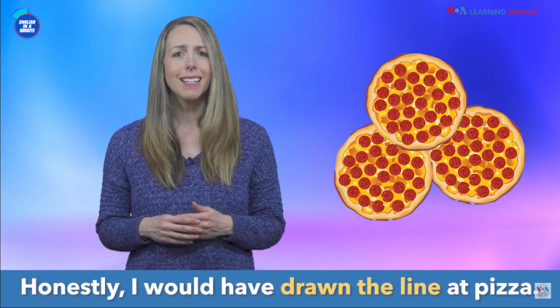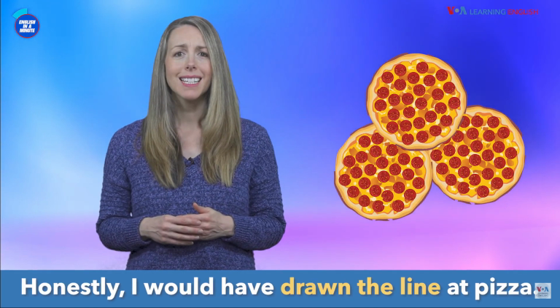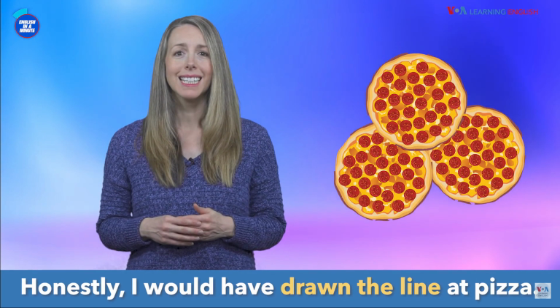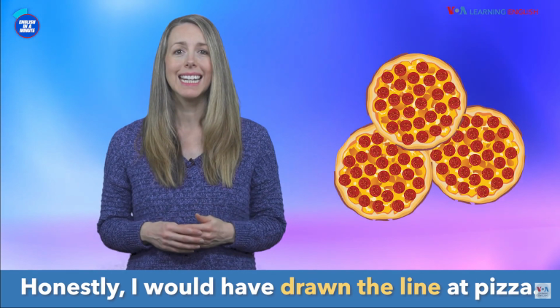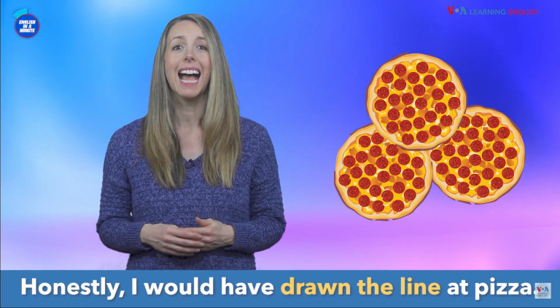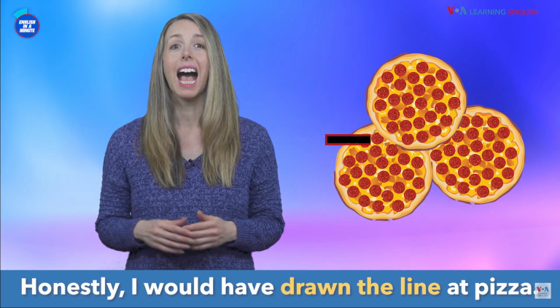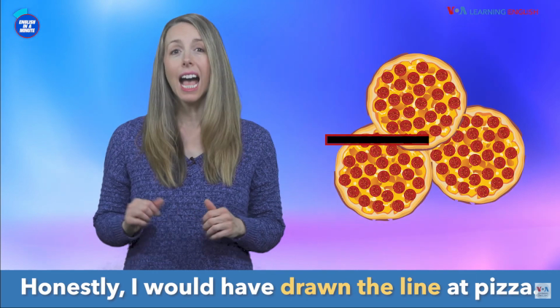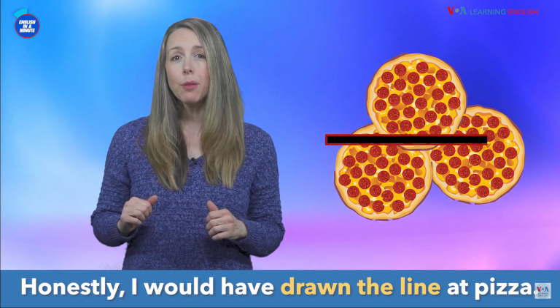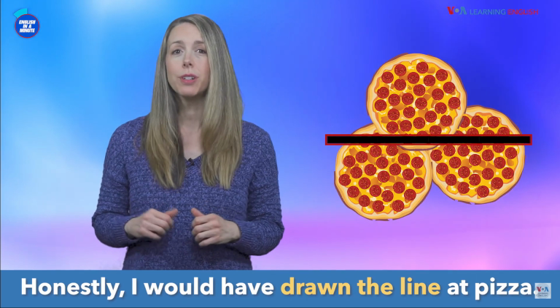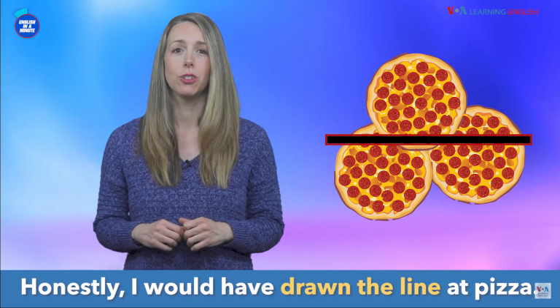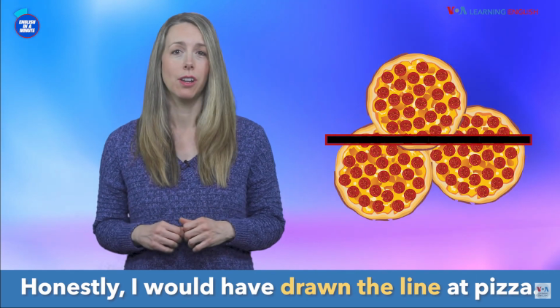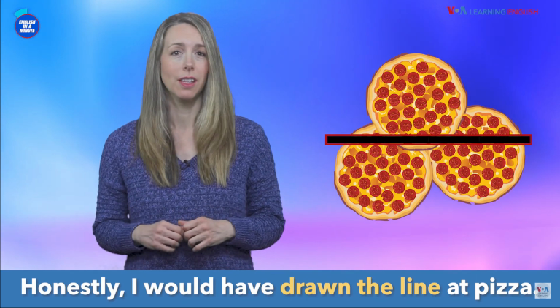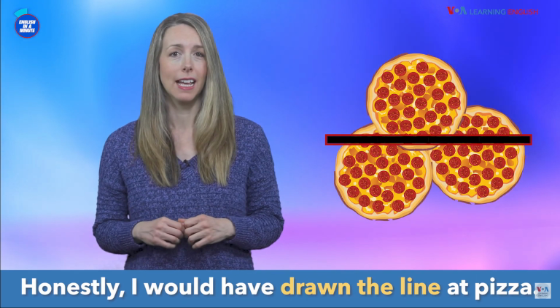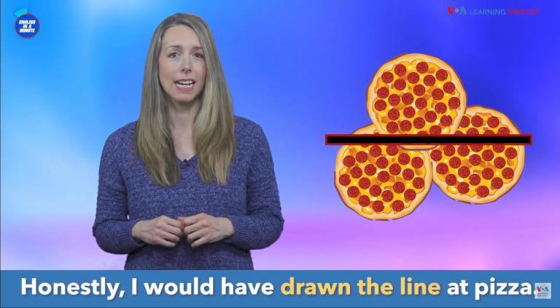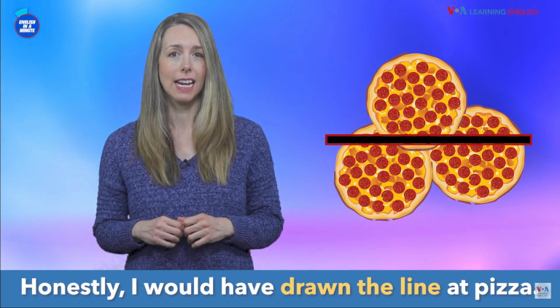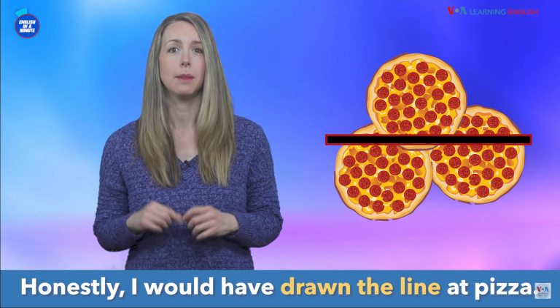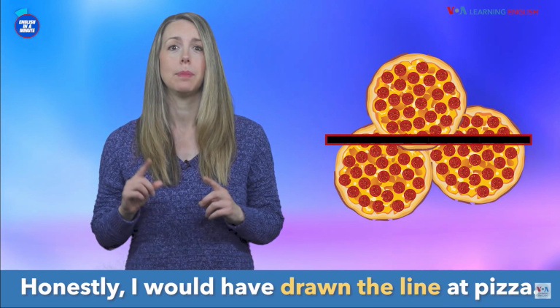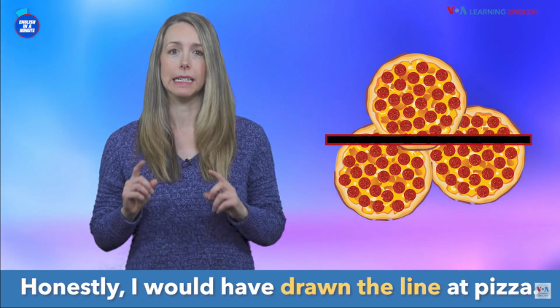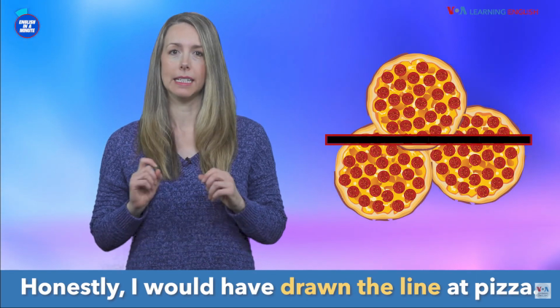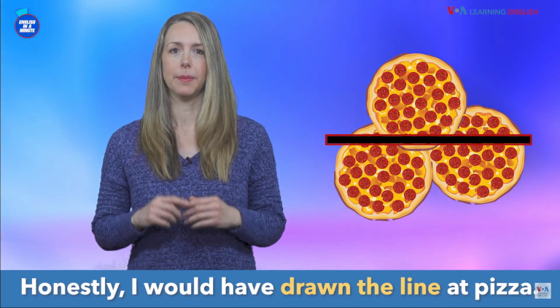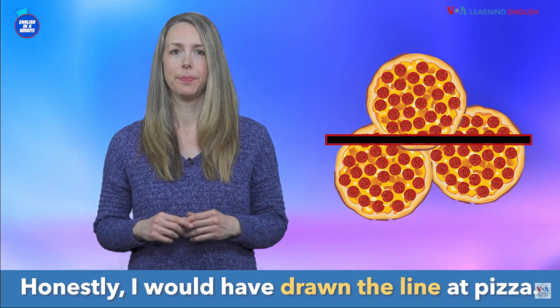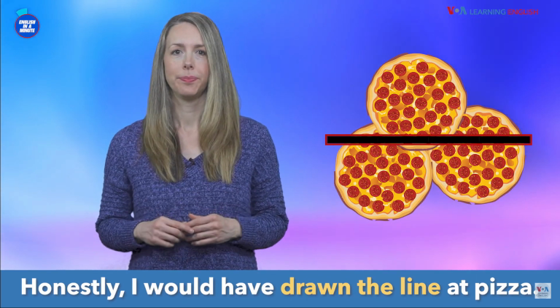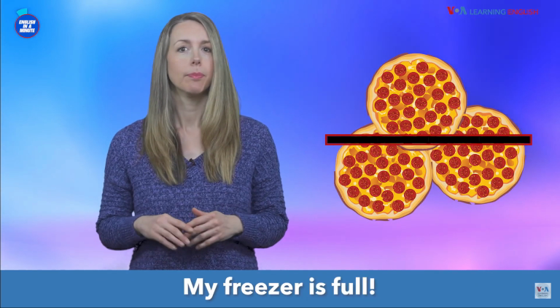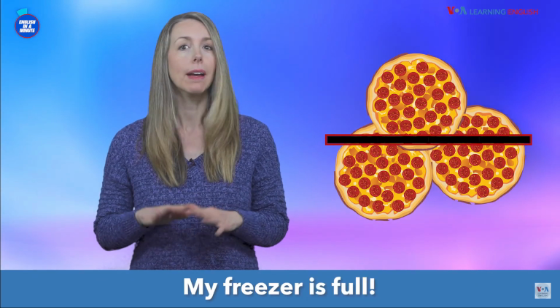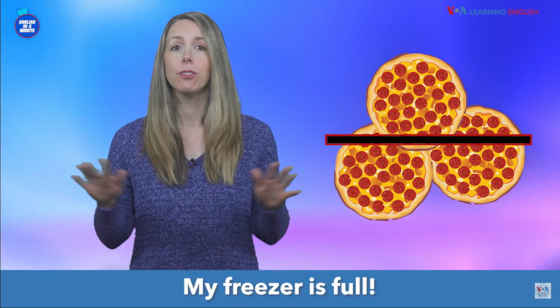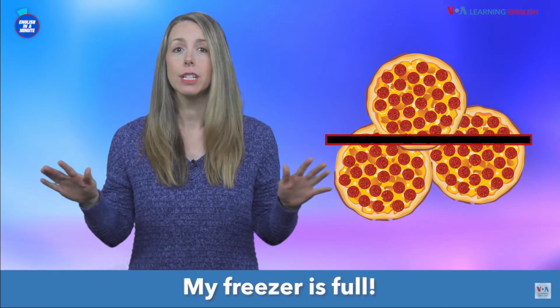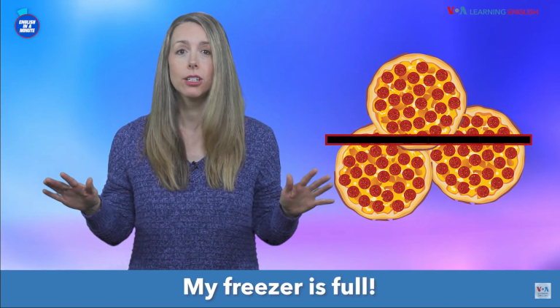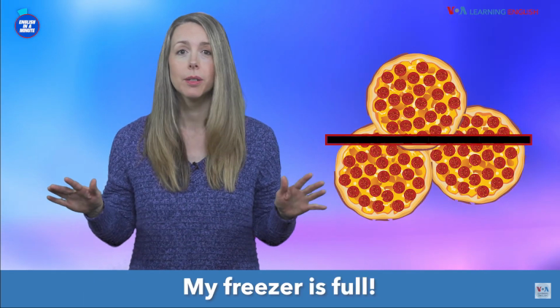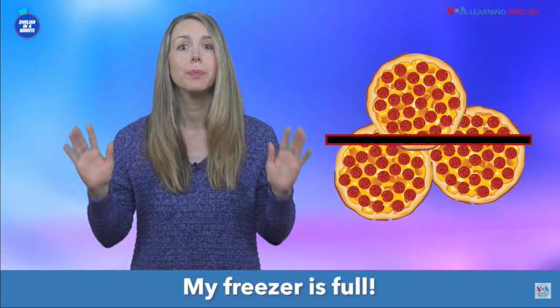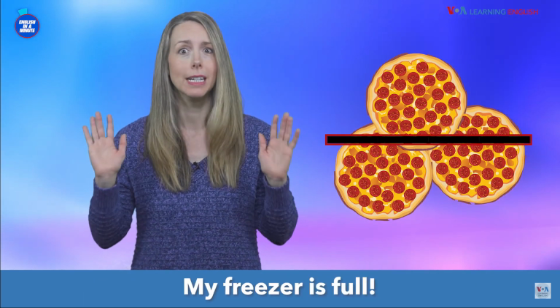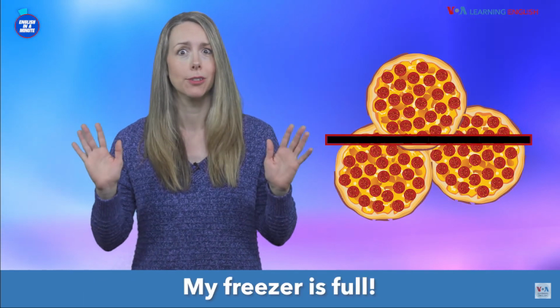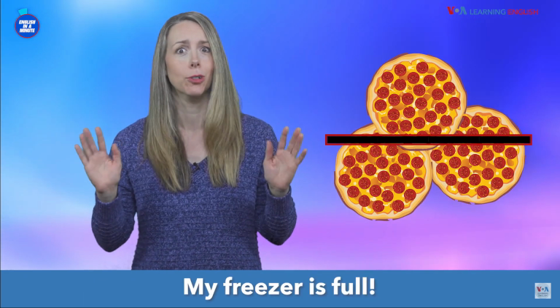Honestly, I would have drawn the line at pizza. My freezer is full!